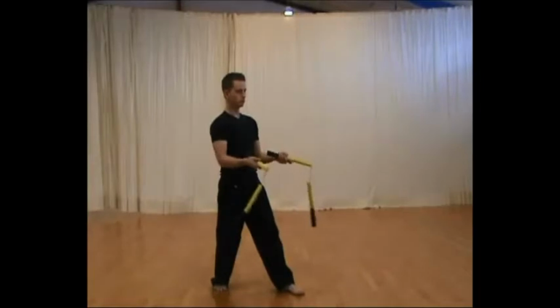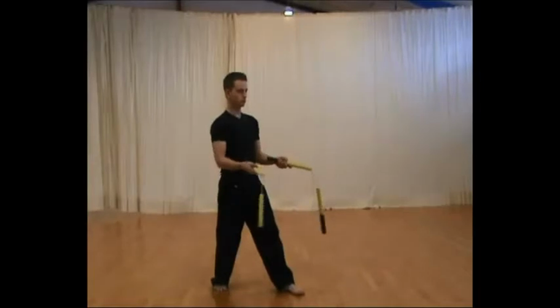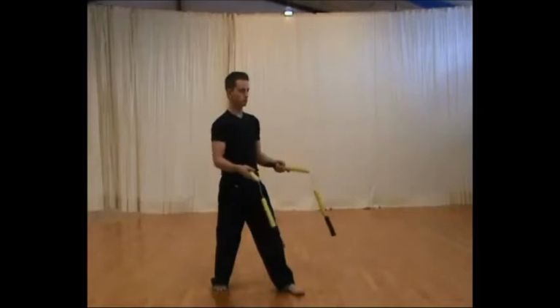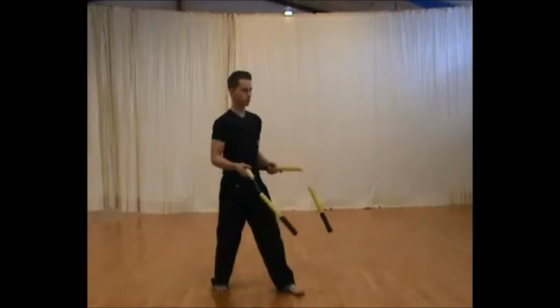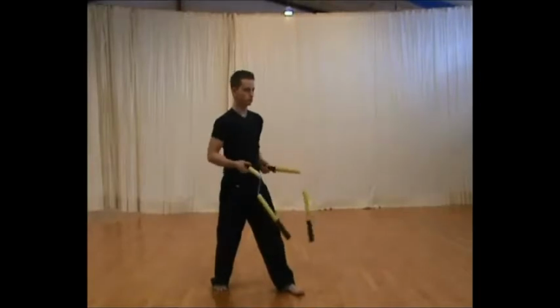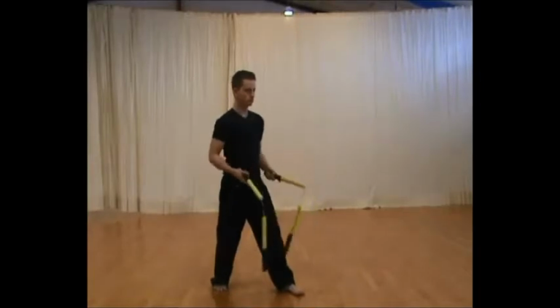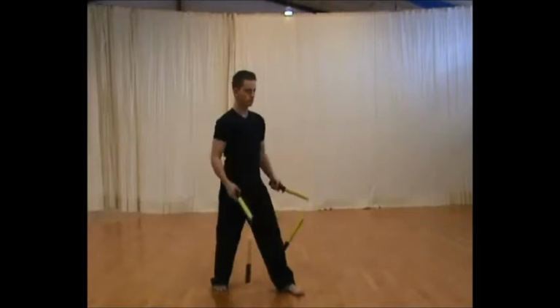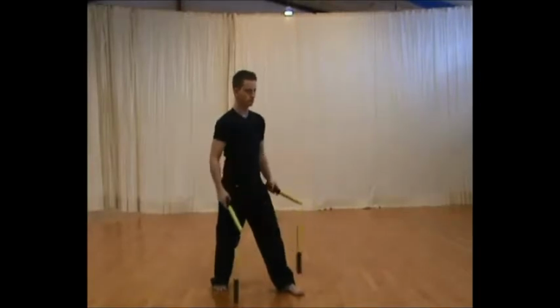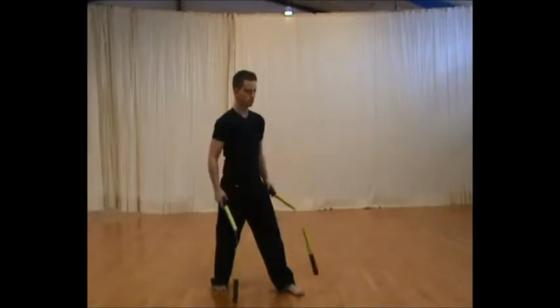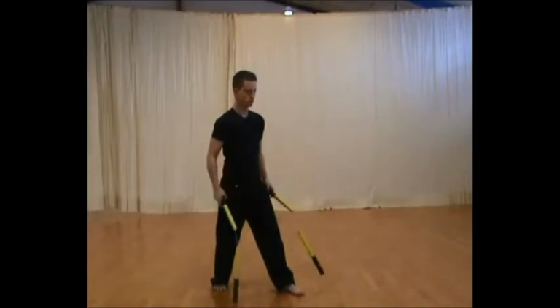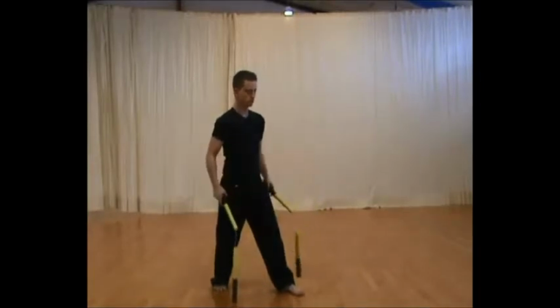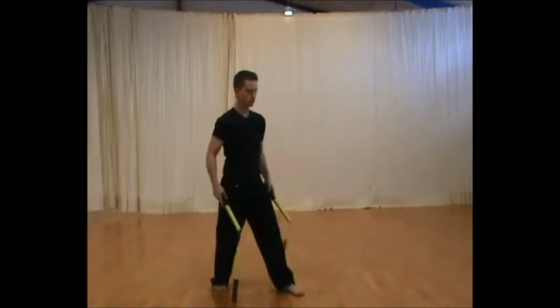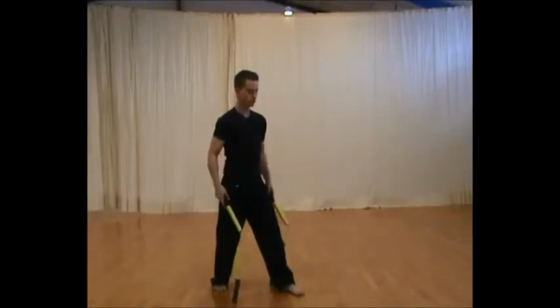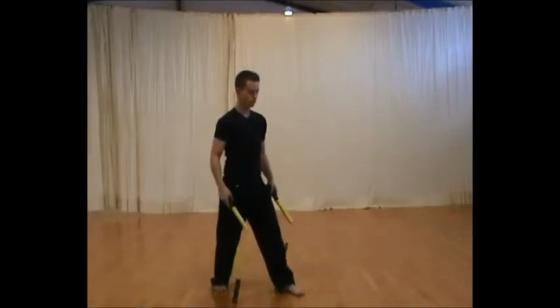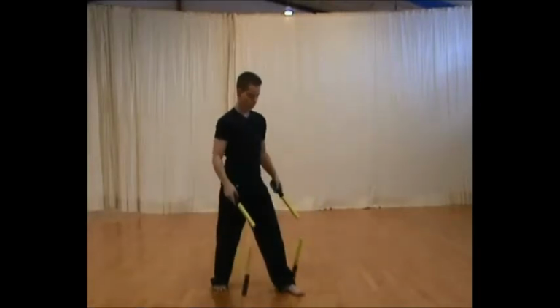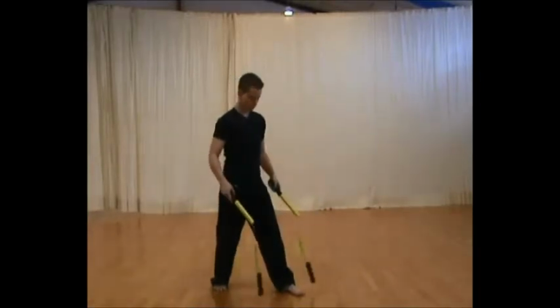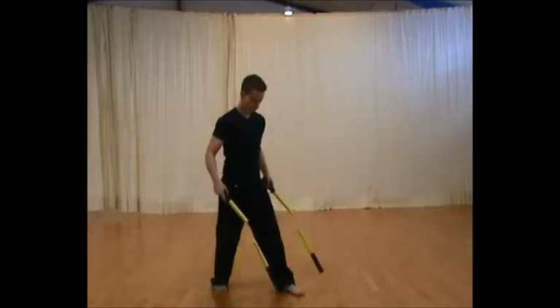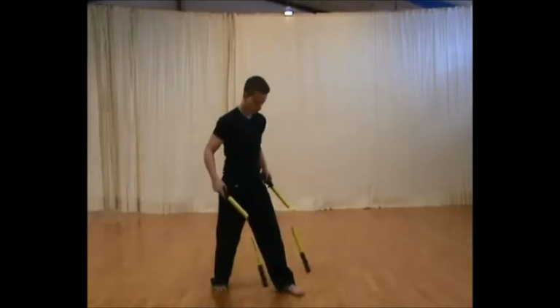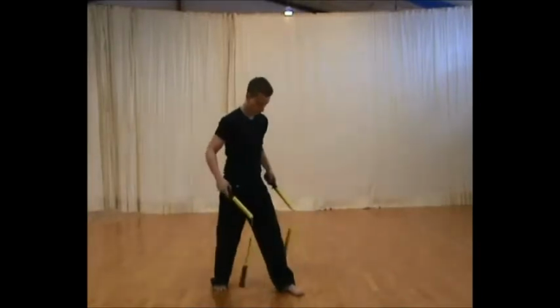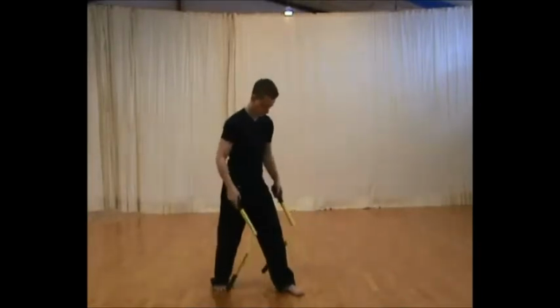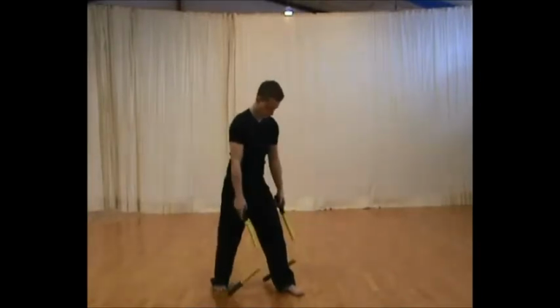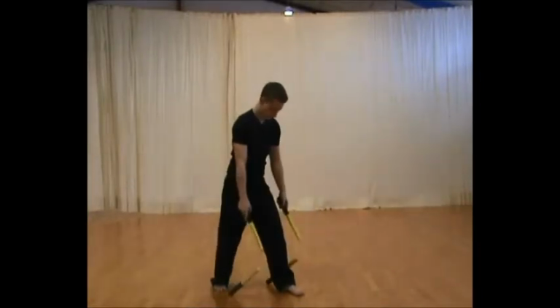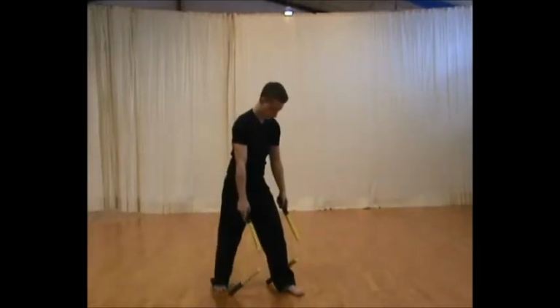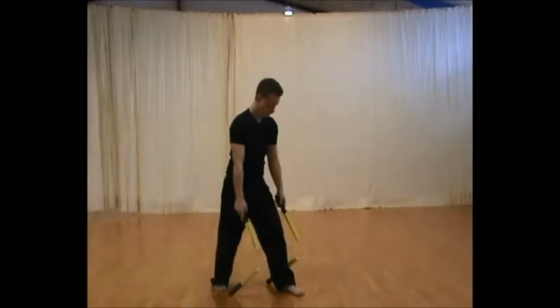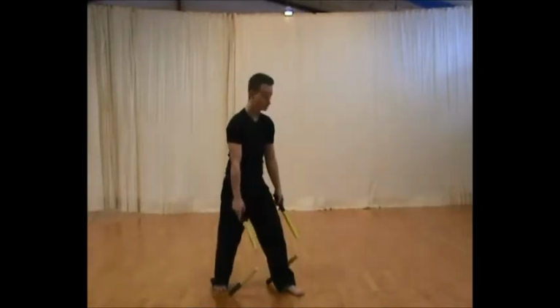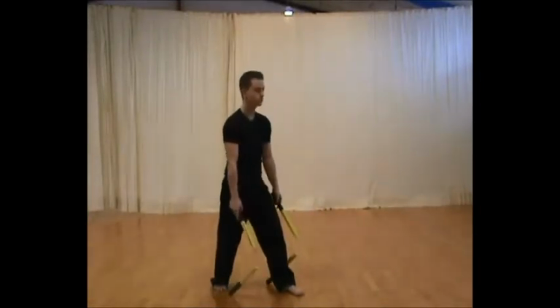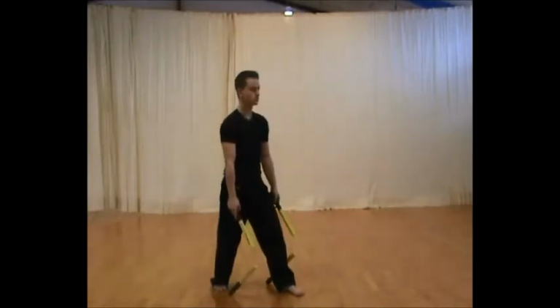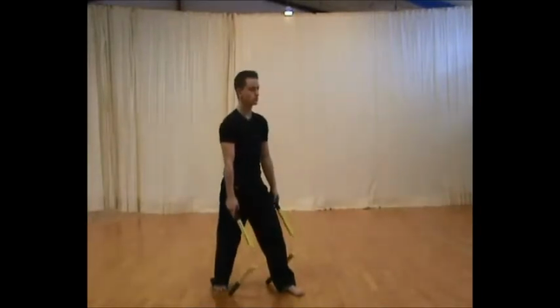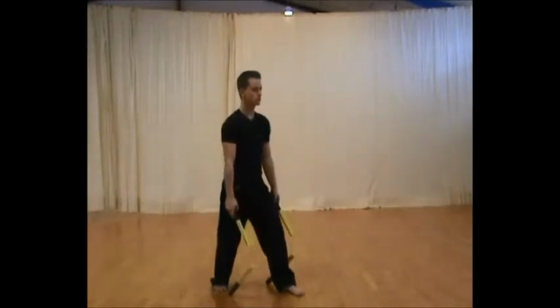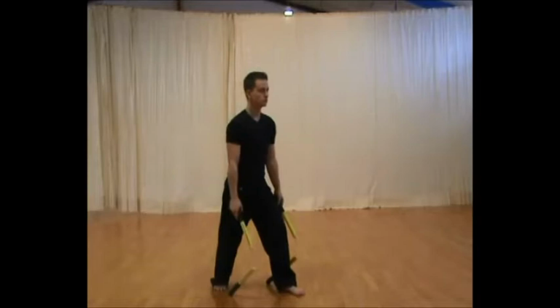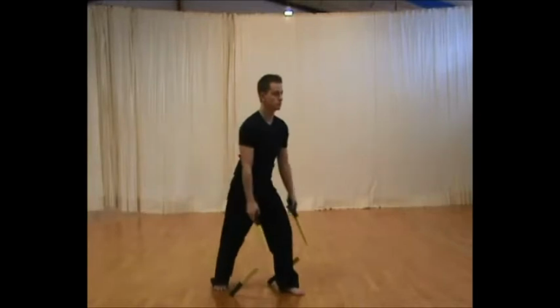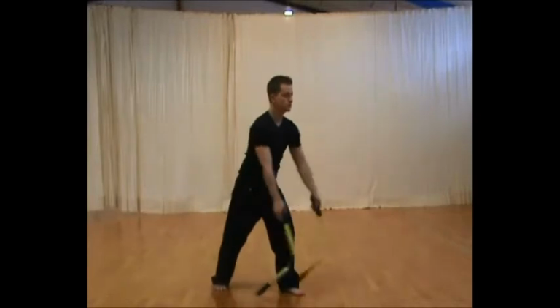The only thing difficult about this technique is keeping both nunchakos parallel when you make the throw.